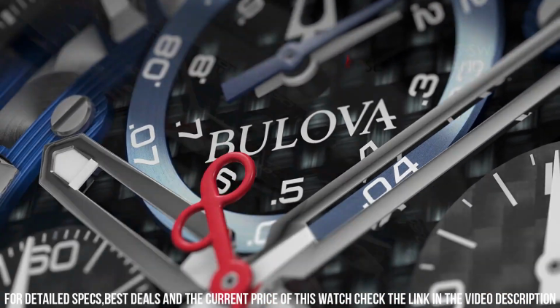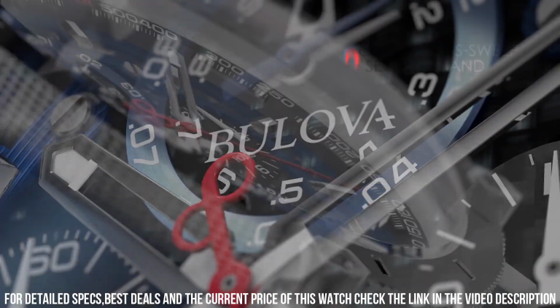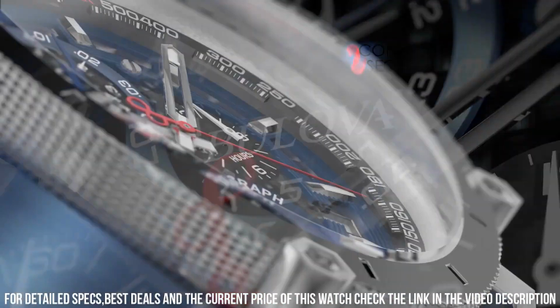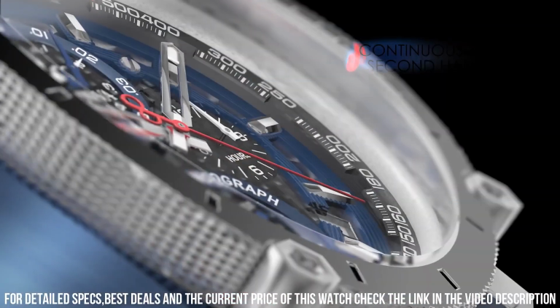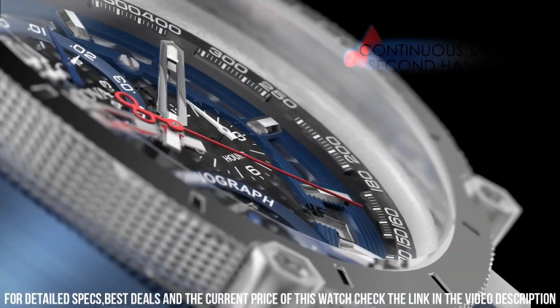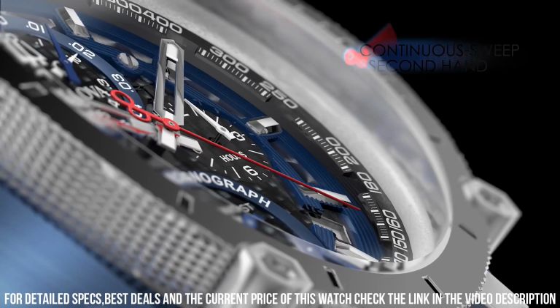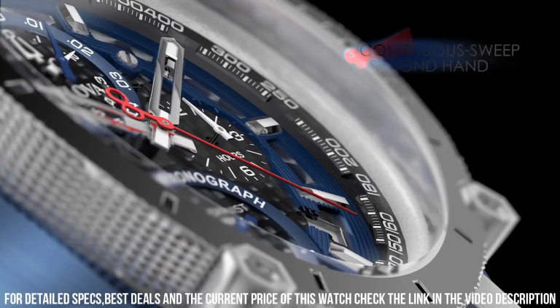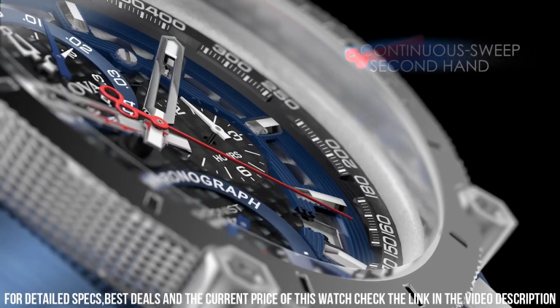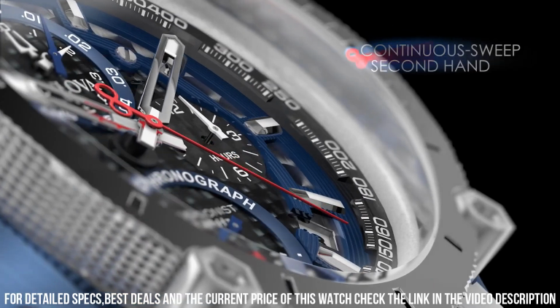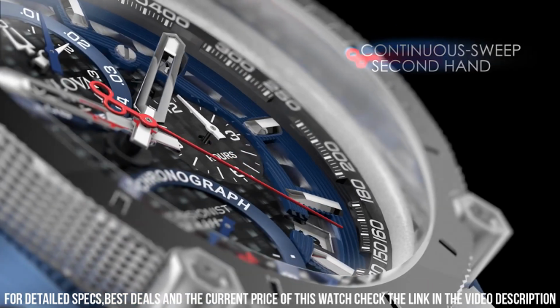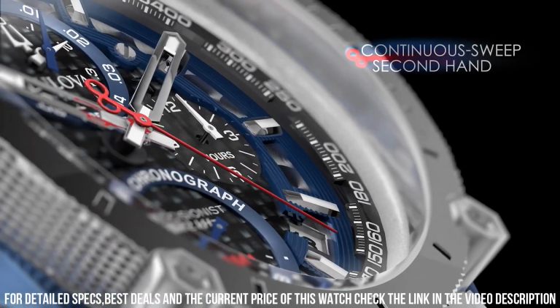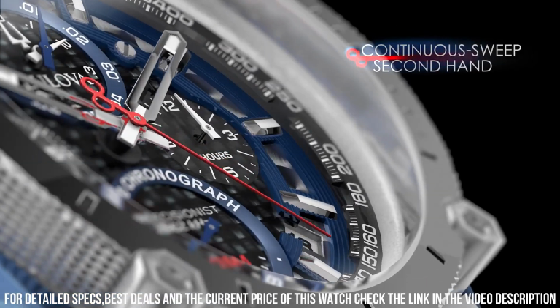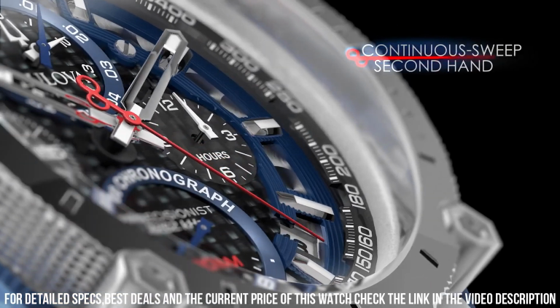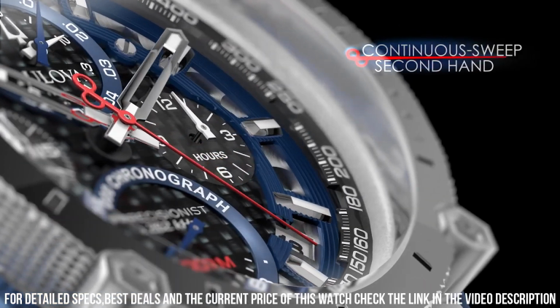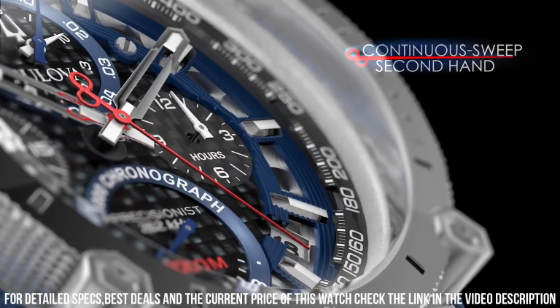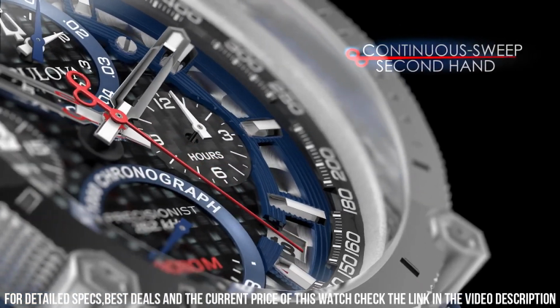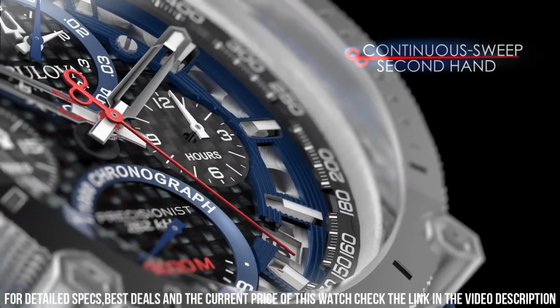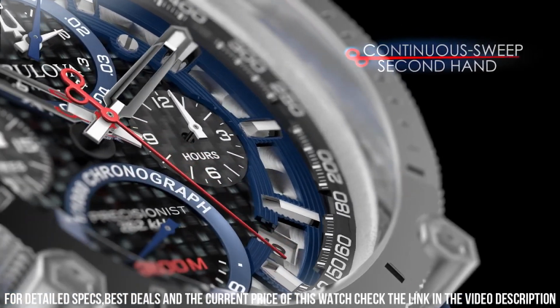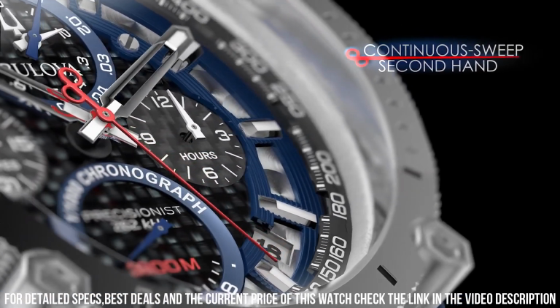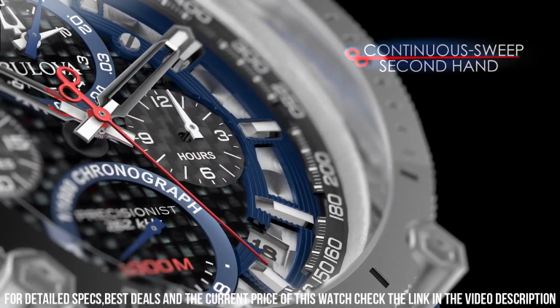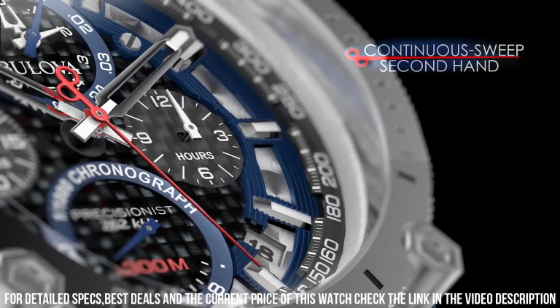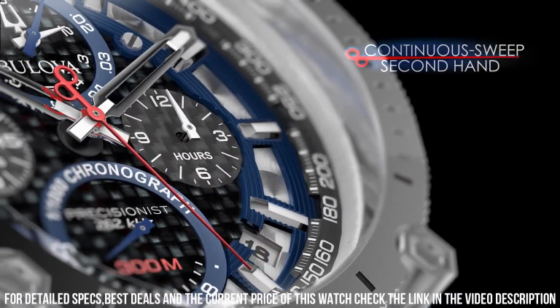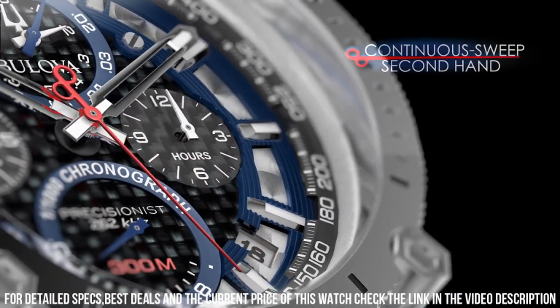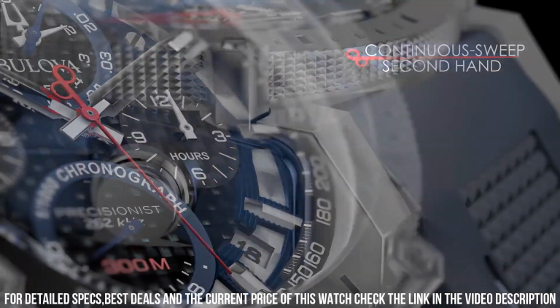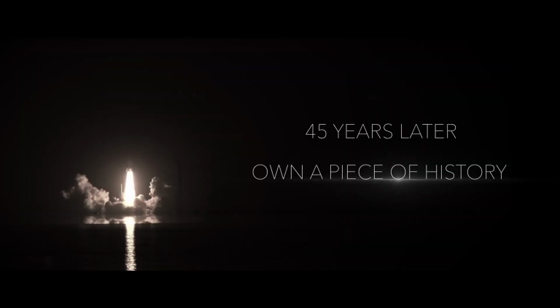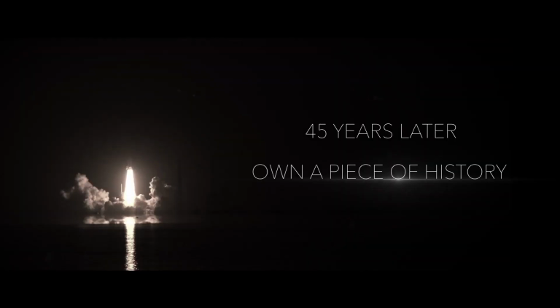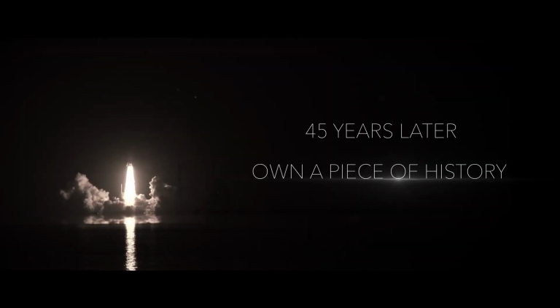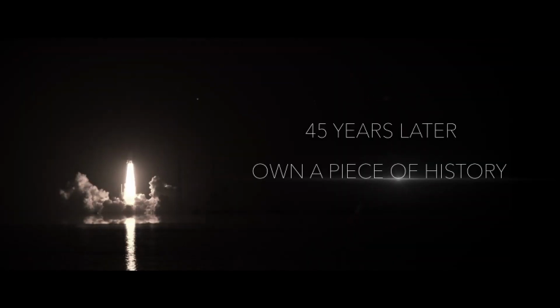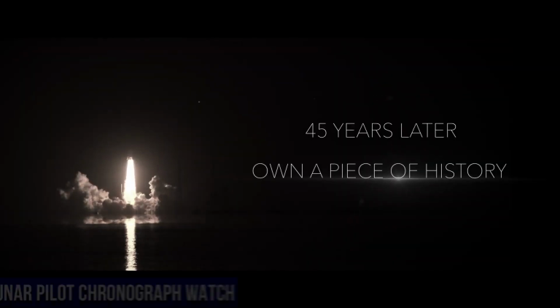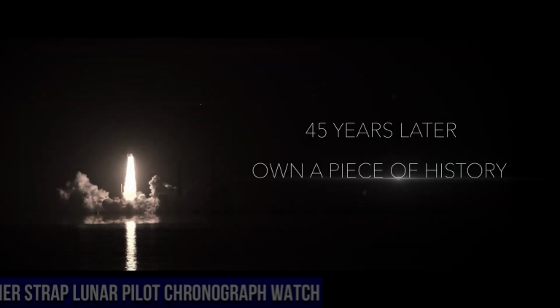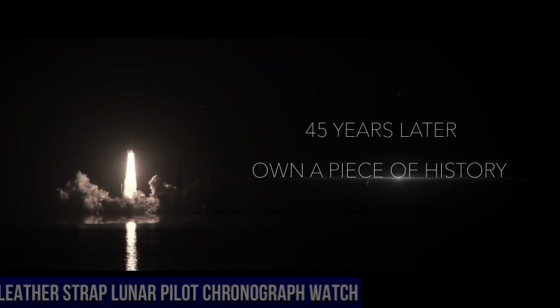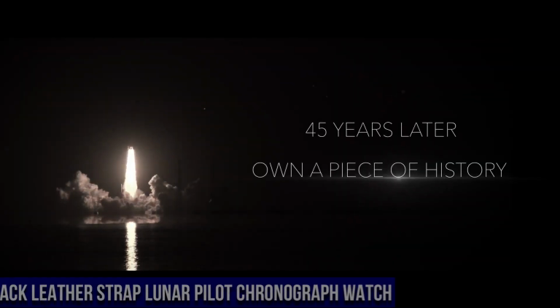Functions: Chronograph, Date, Hour, Minute, Second.